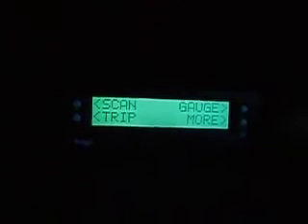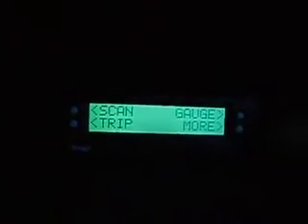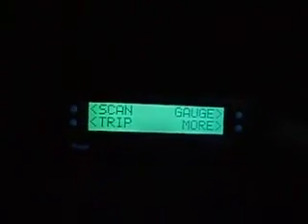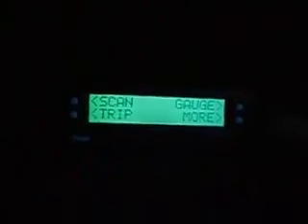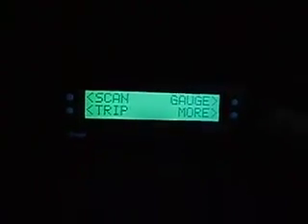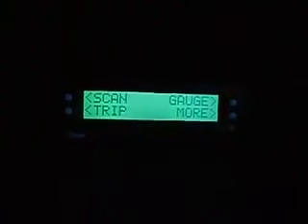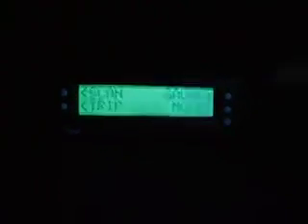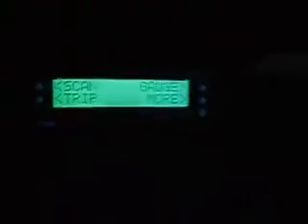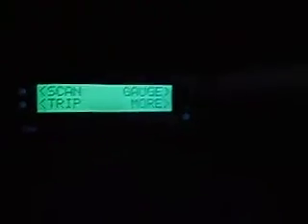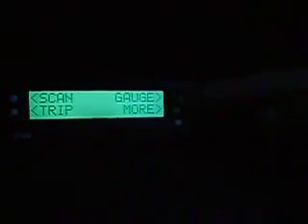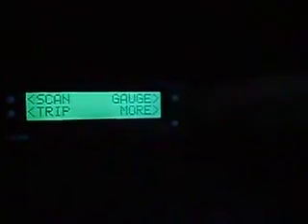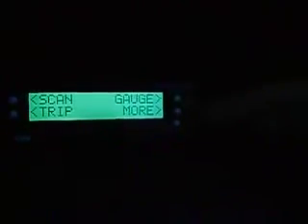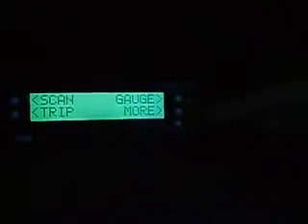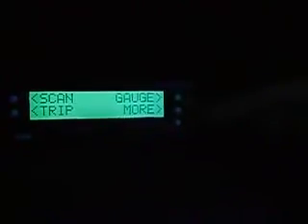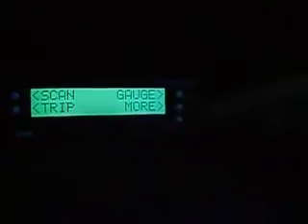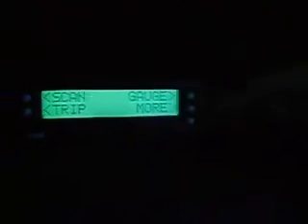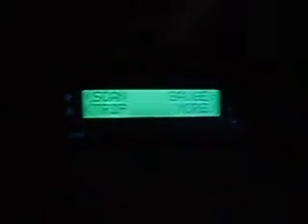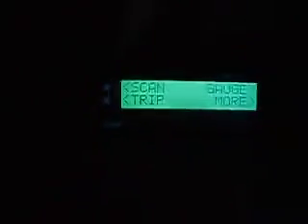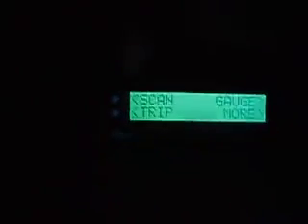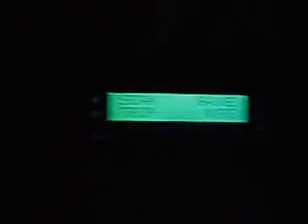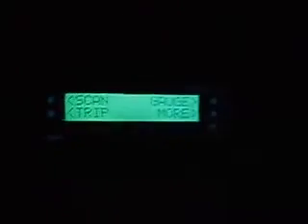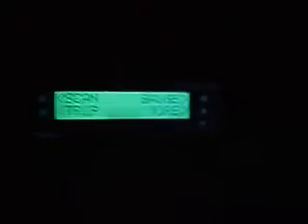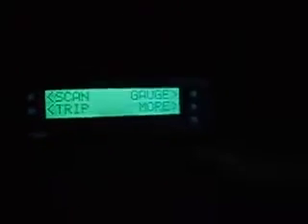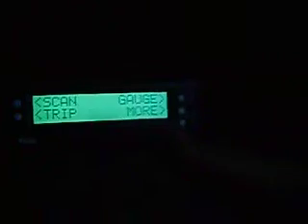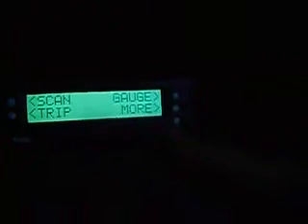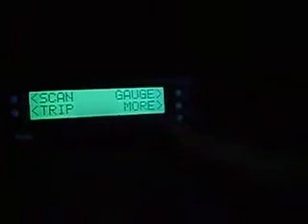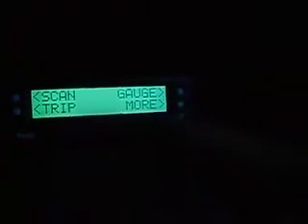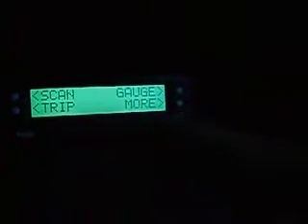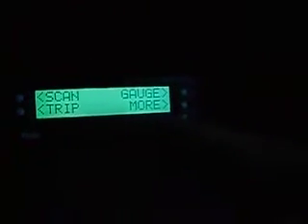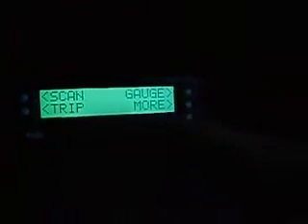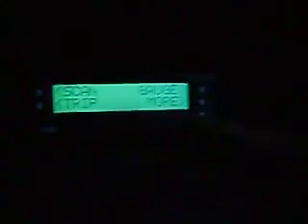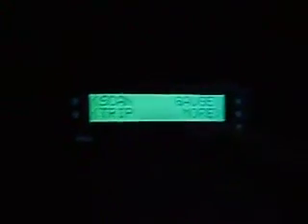Here we are on the main menu. As you can see, you've got three different keys on this side and two on that side. The bottom one on the right here is your main menu button.